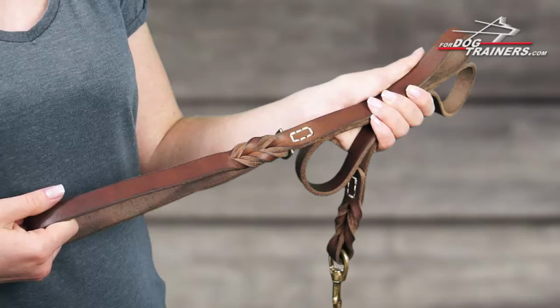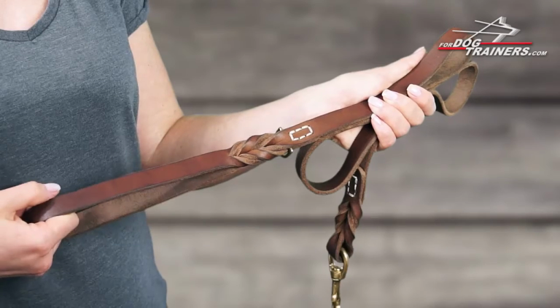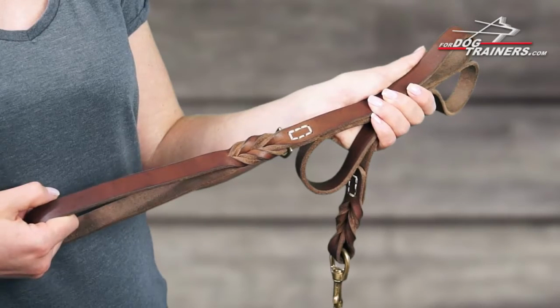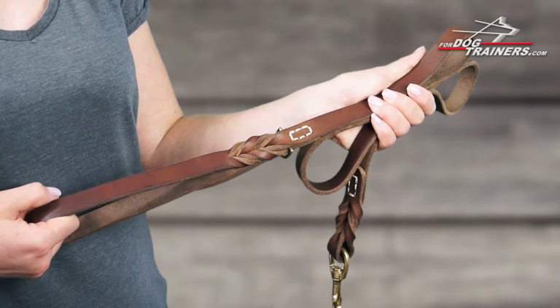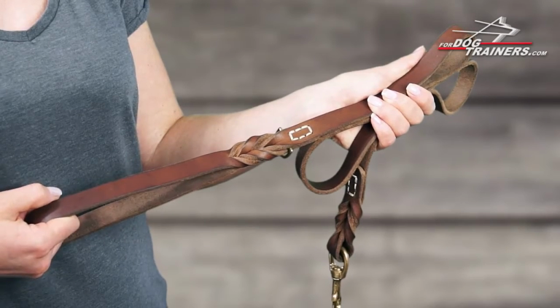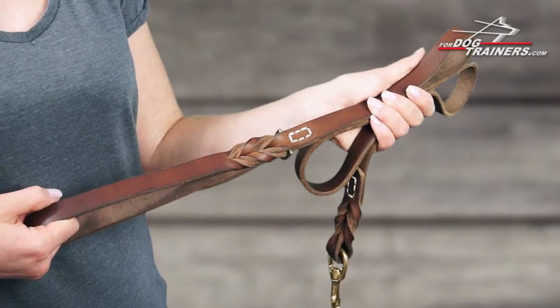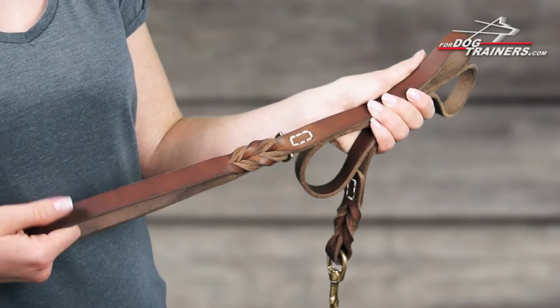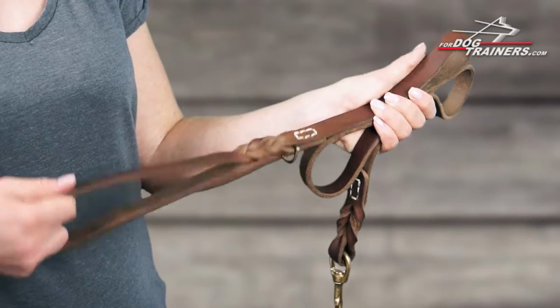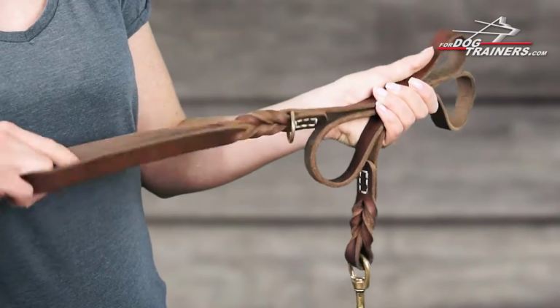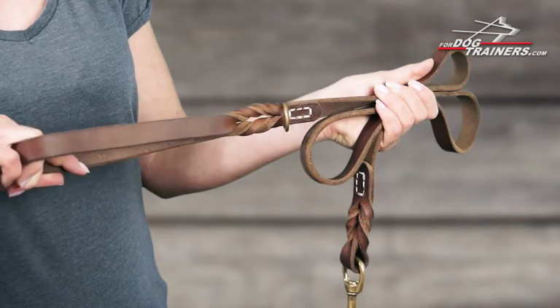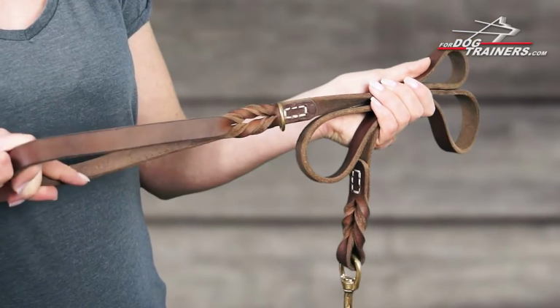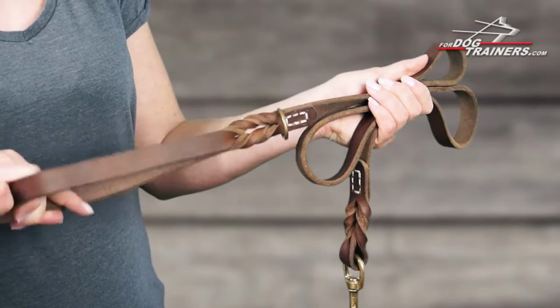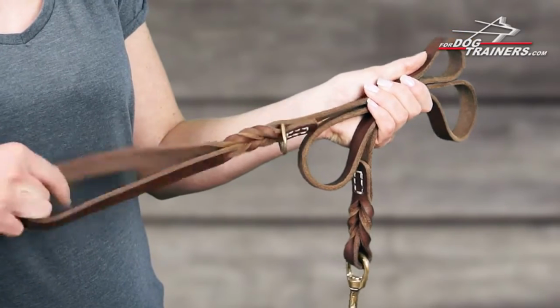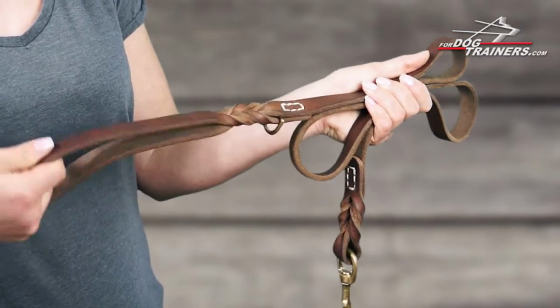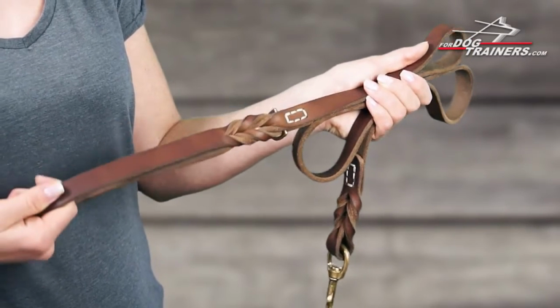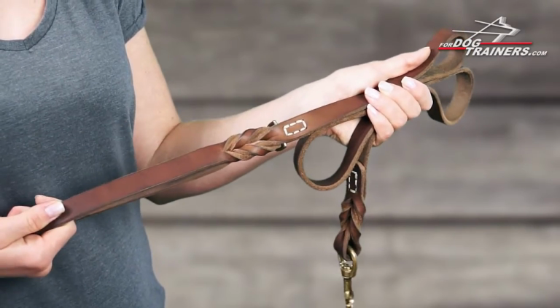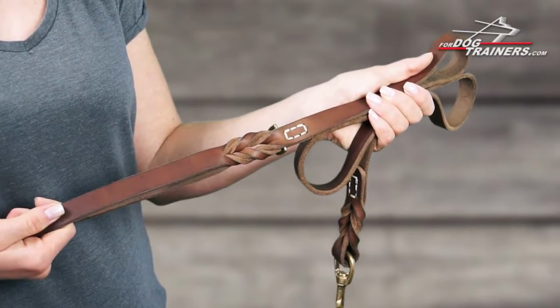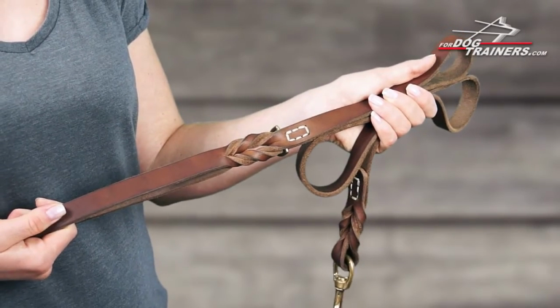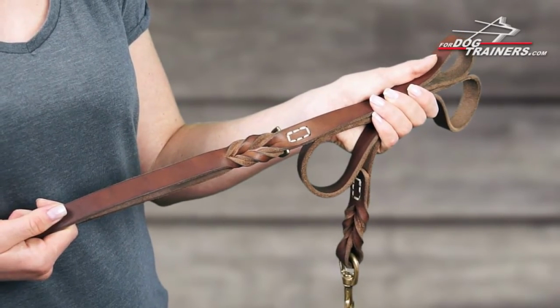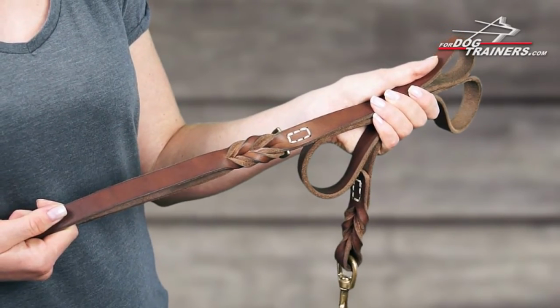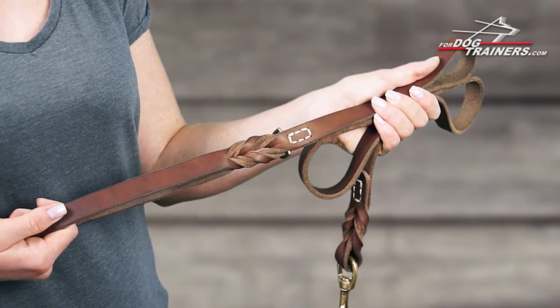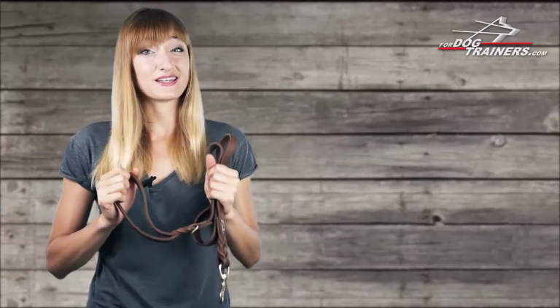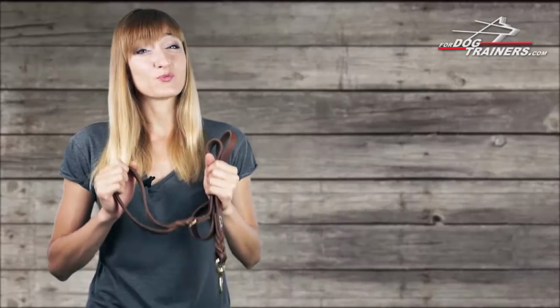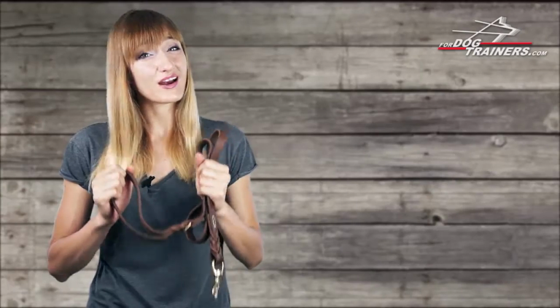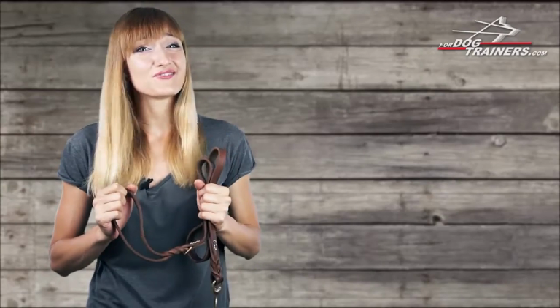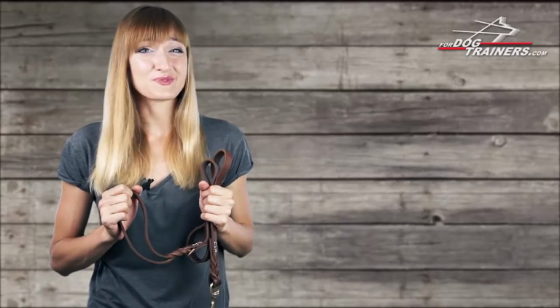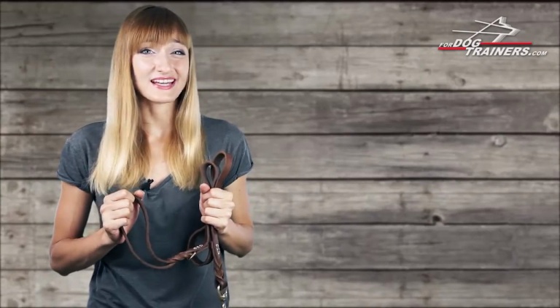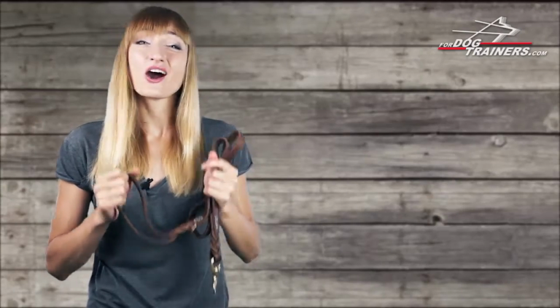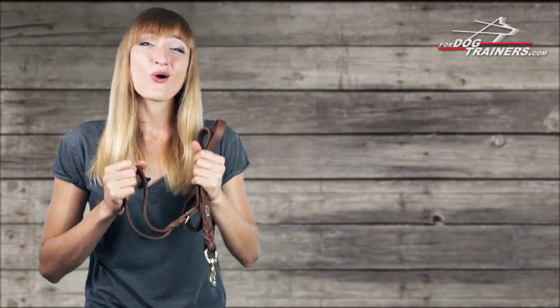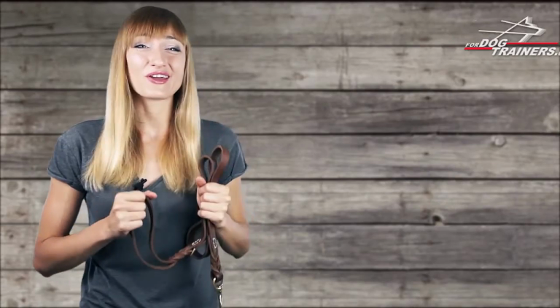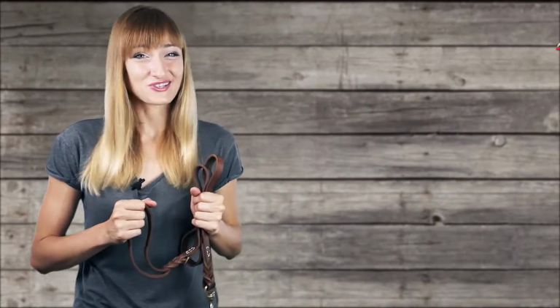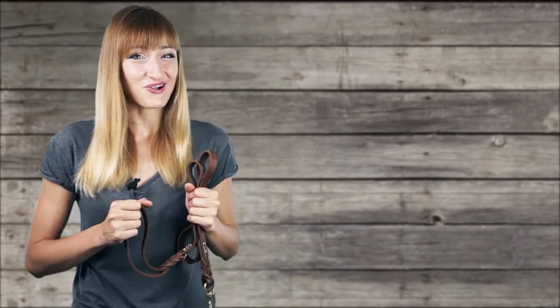There is also a strong handle, and holding this supply you will be confident that your pet is 100% under your control.